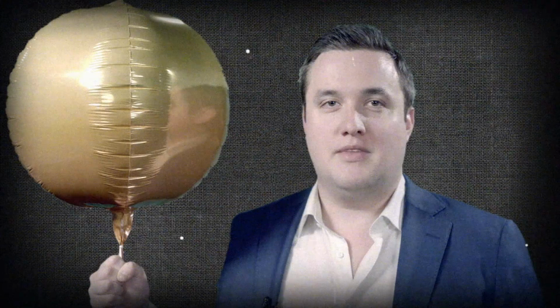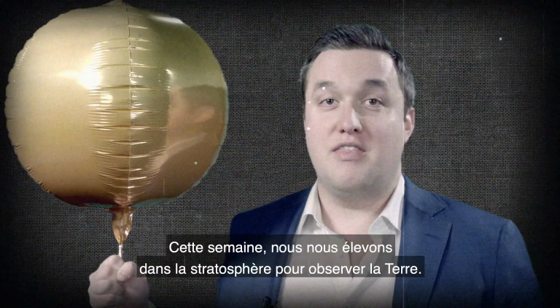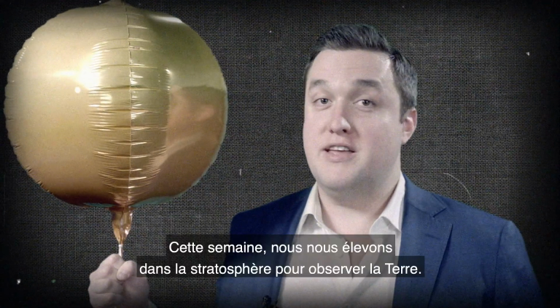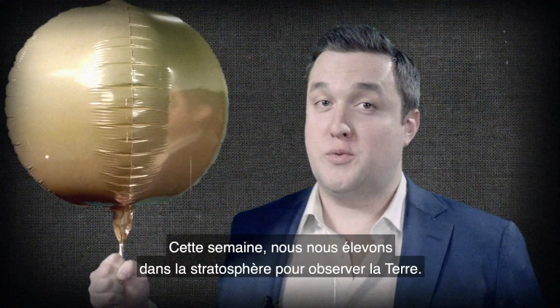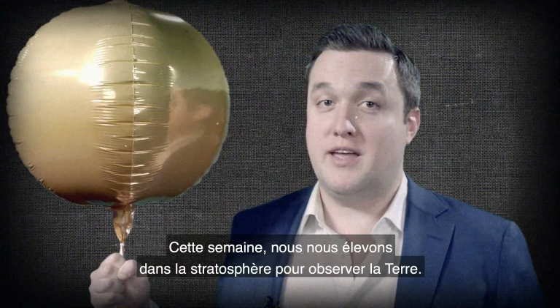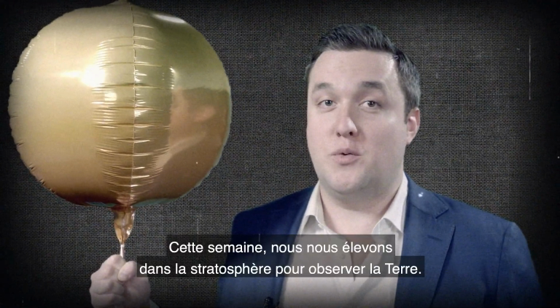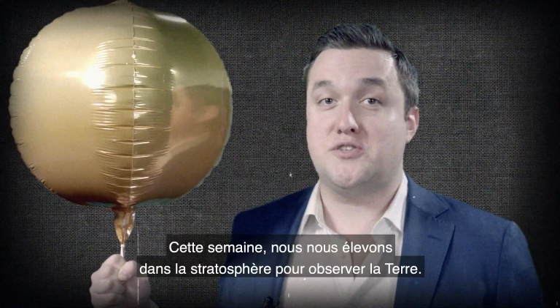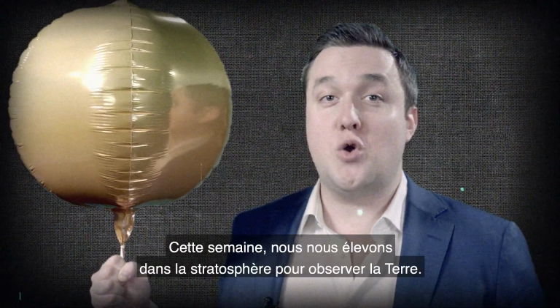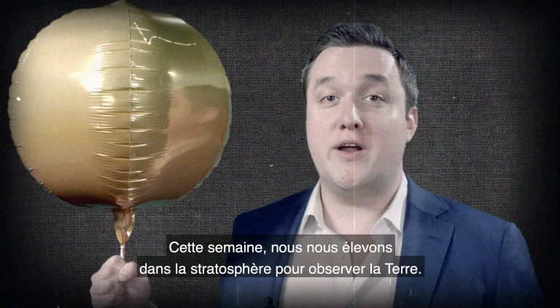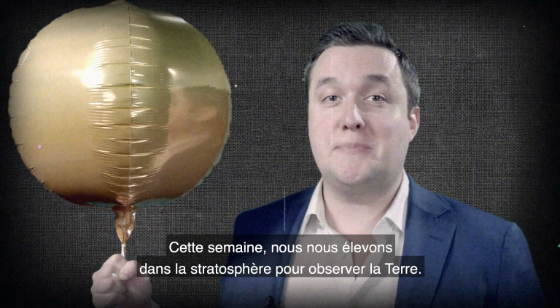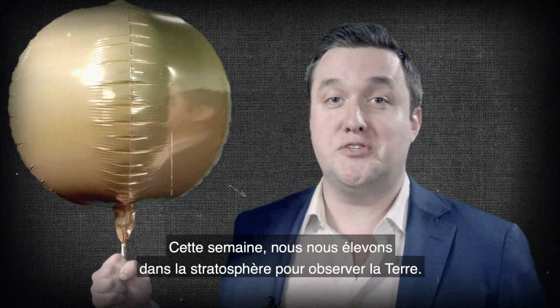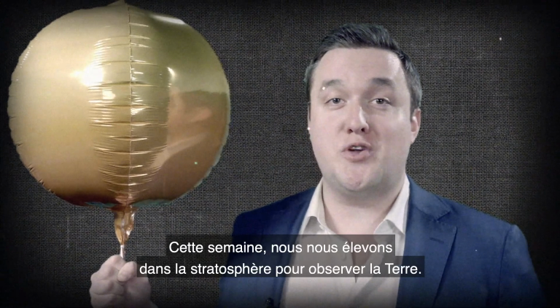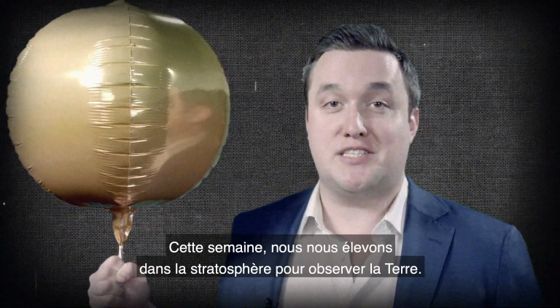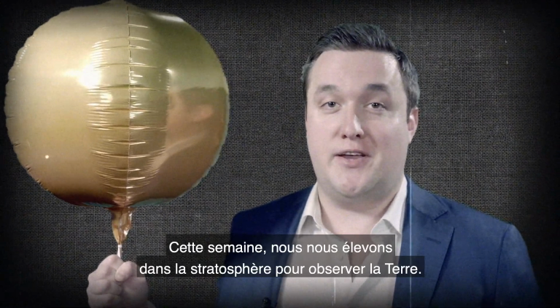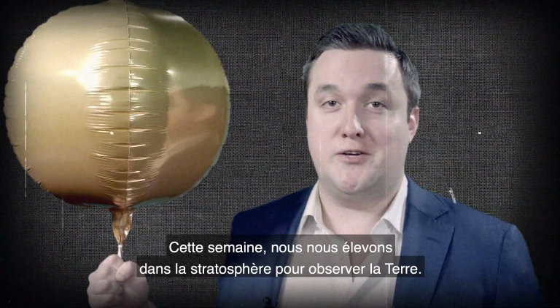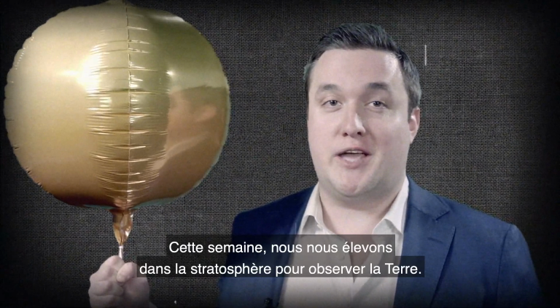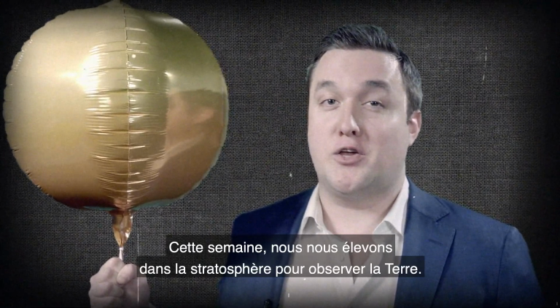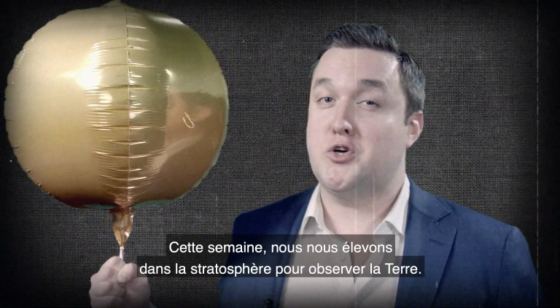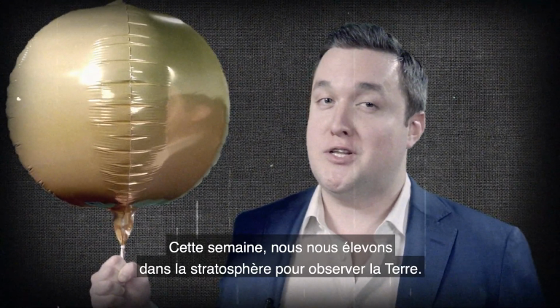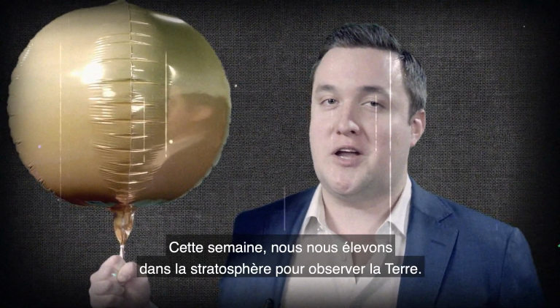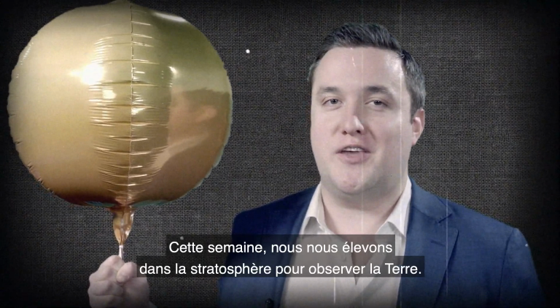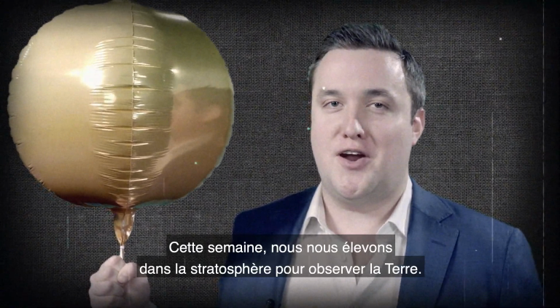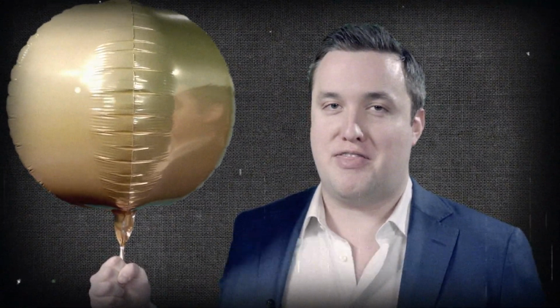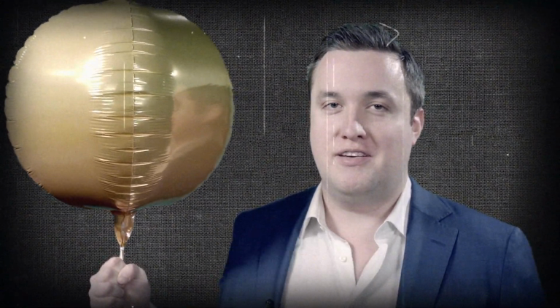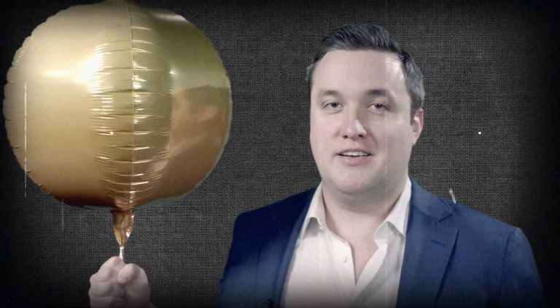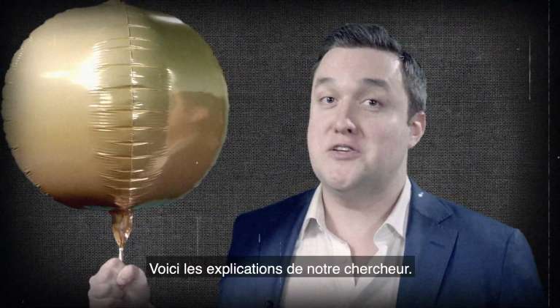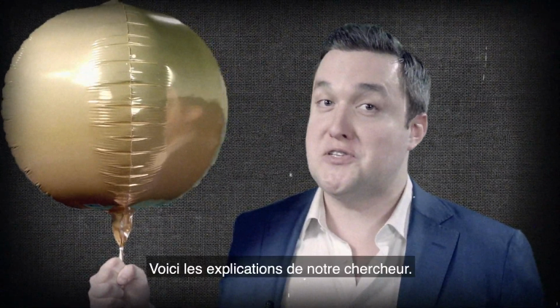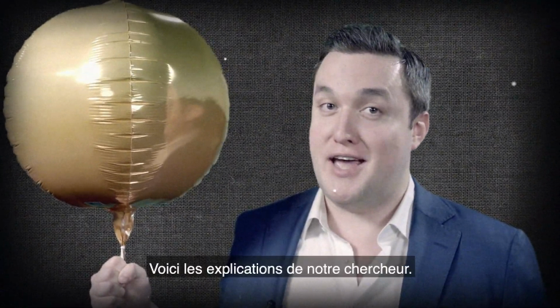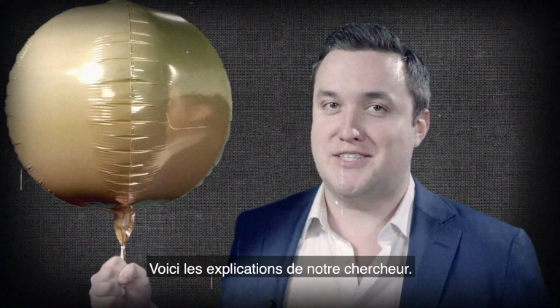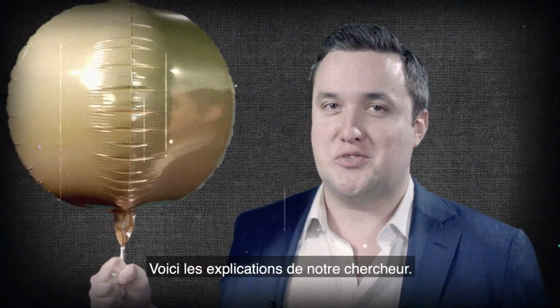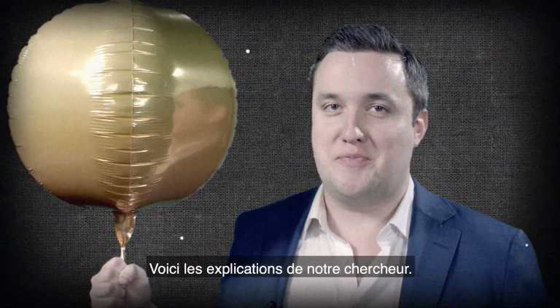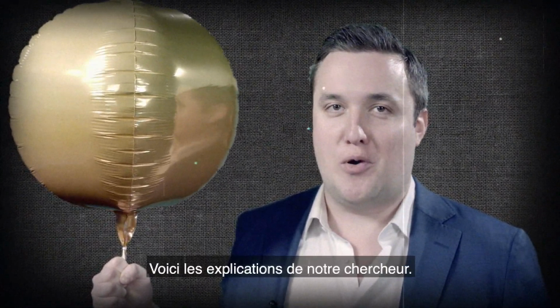This week, we're soaring up to the stratosphere to get a good look at the Earth. Here's our scientist with more.